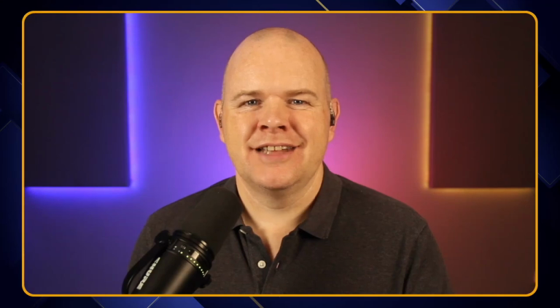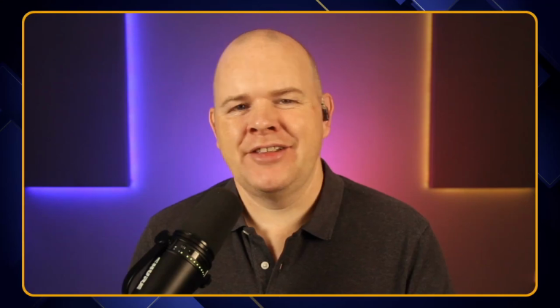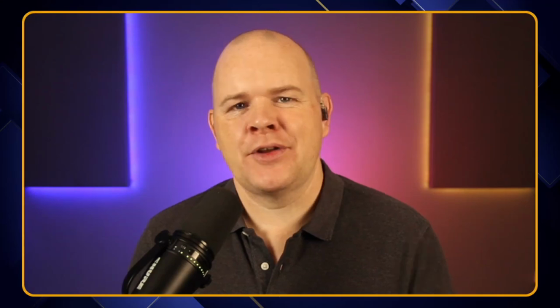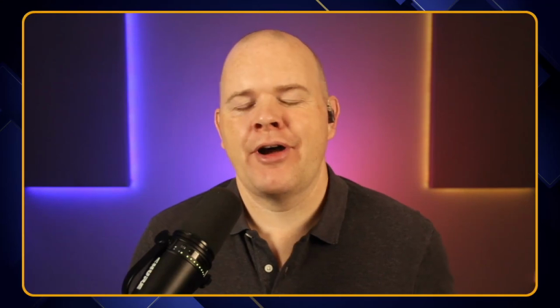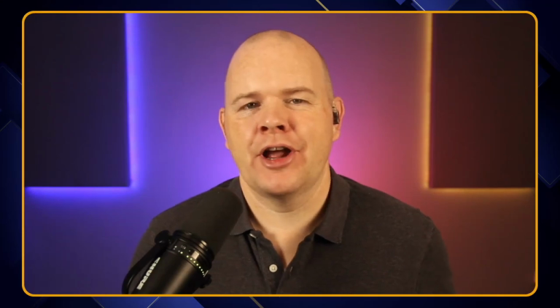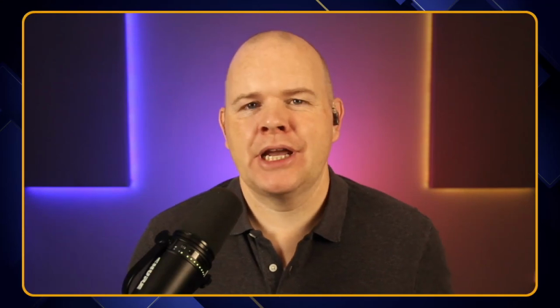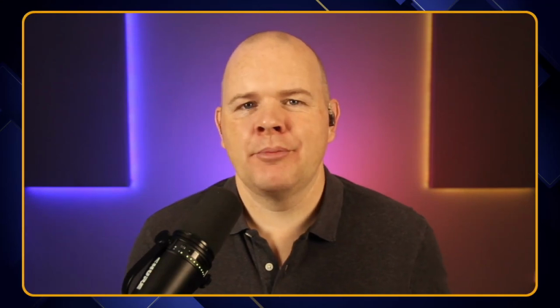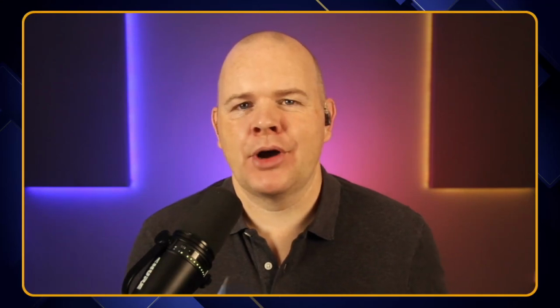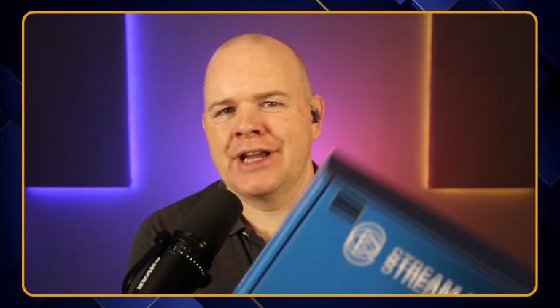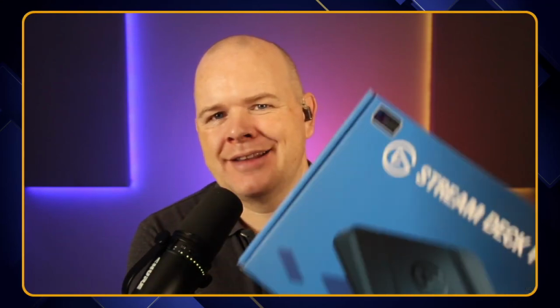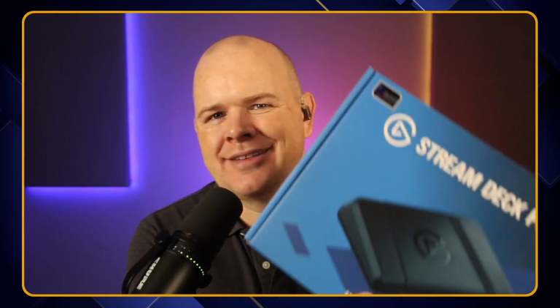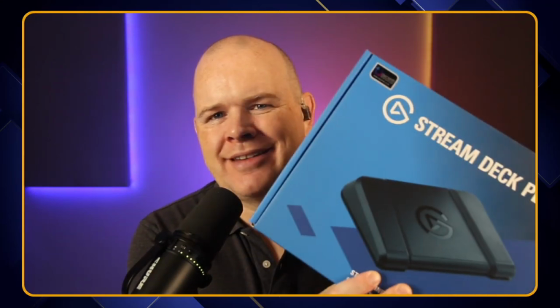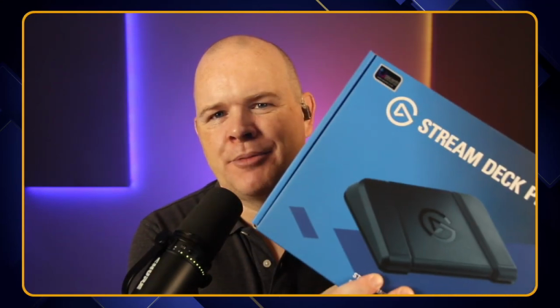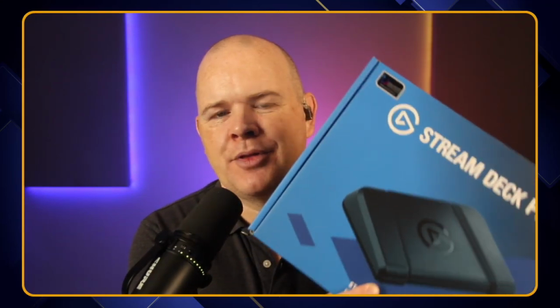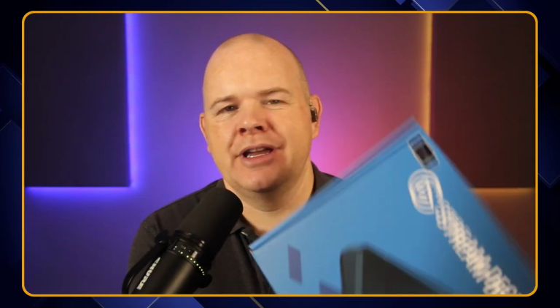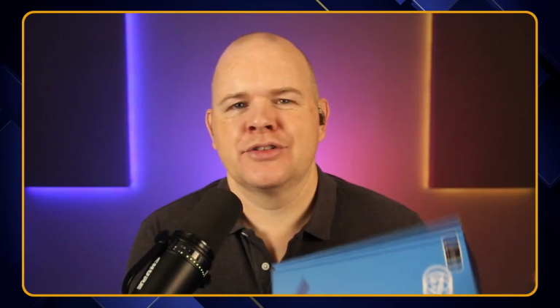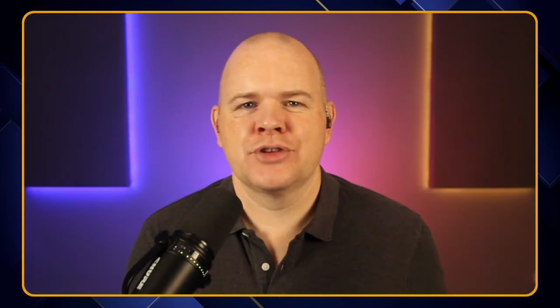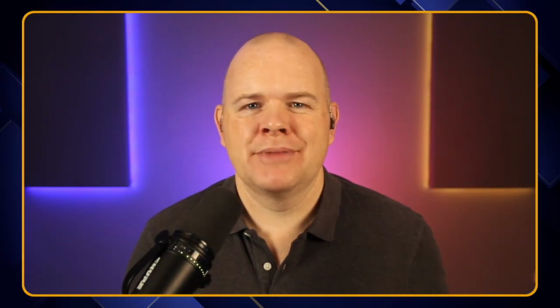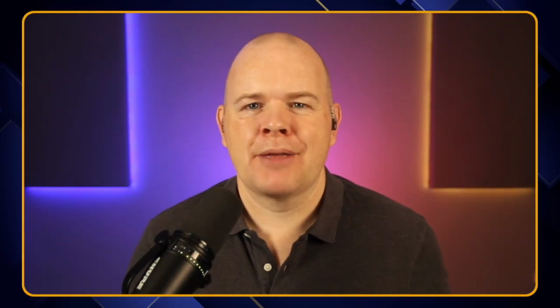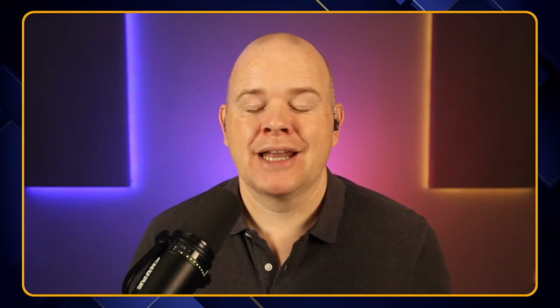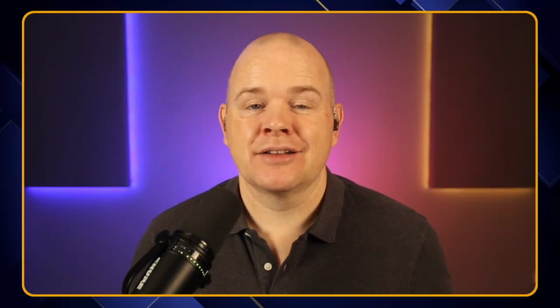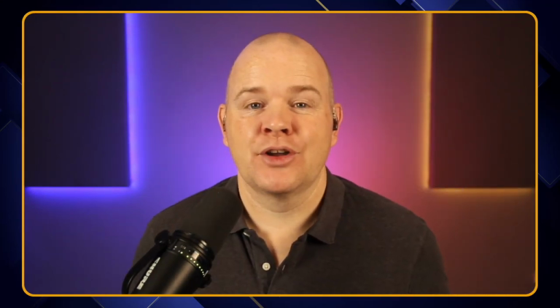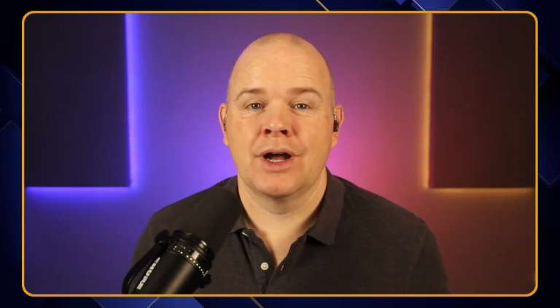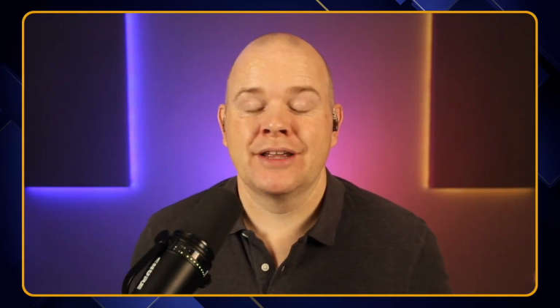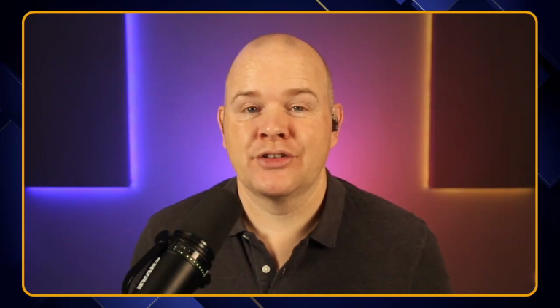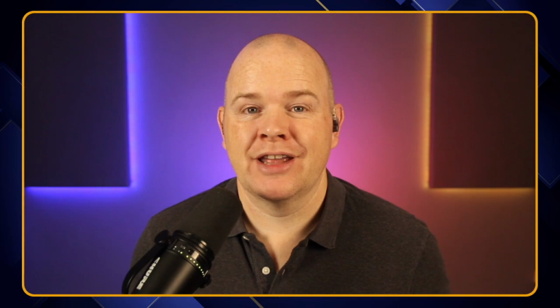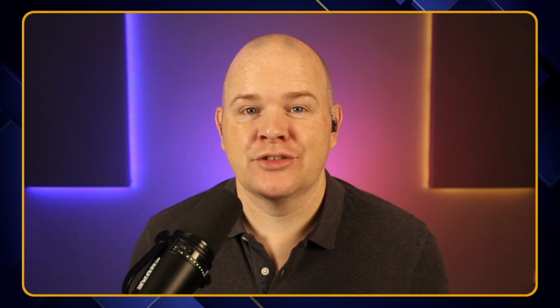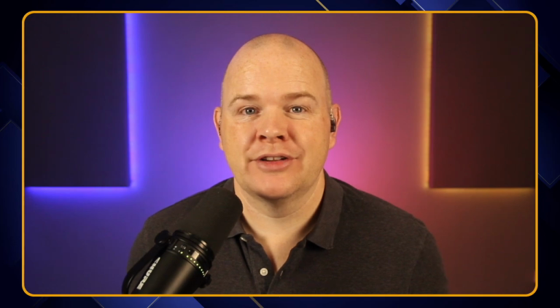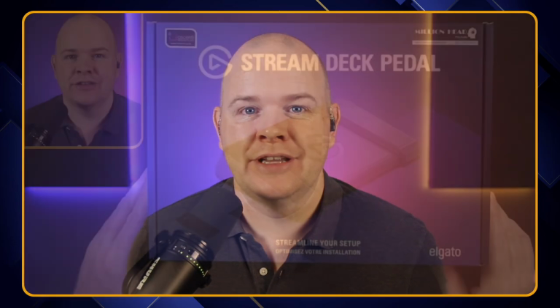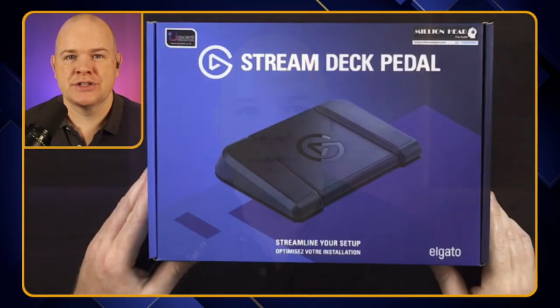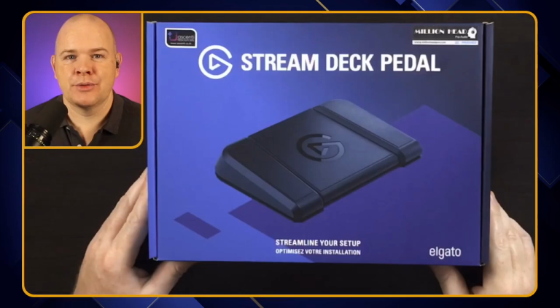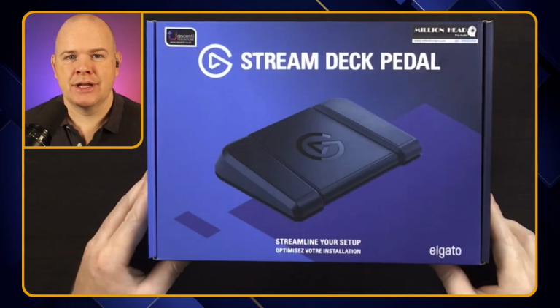In this video I'm going to be unboxing and setting up the Stream Deck pedal, so let's just get straight on into it.